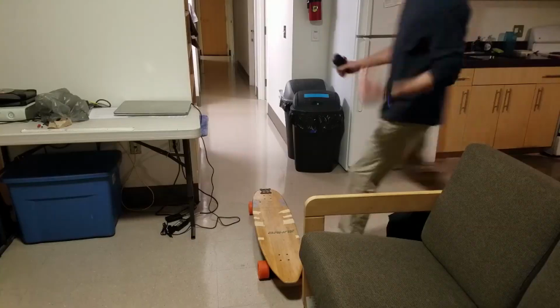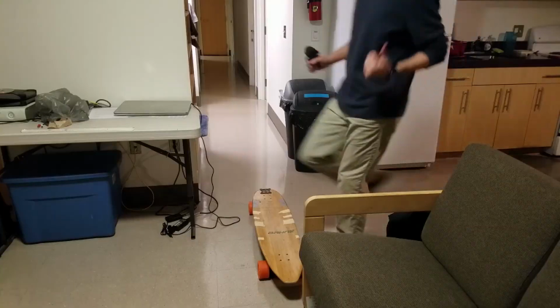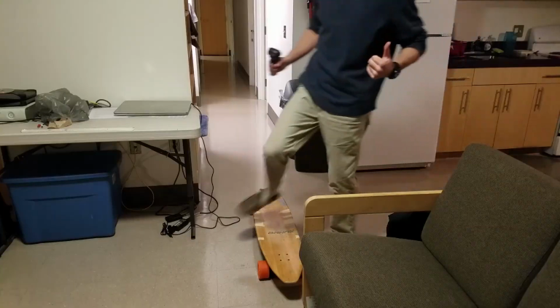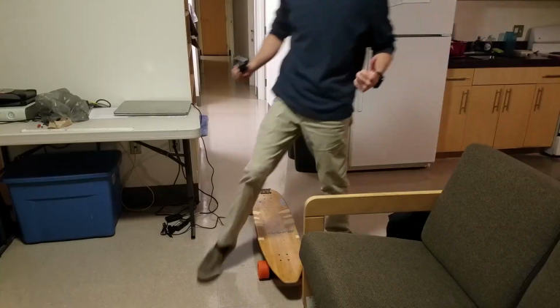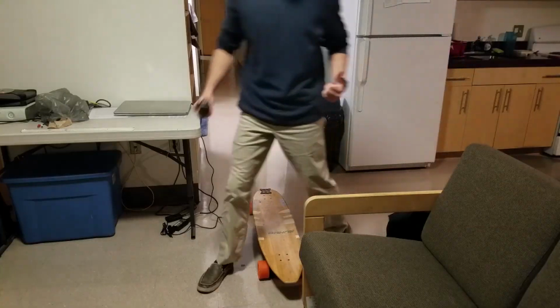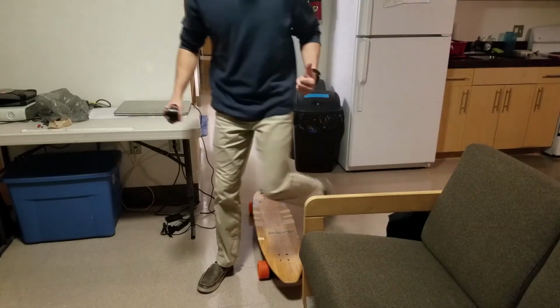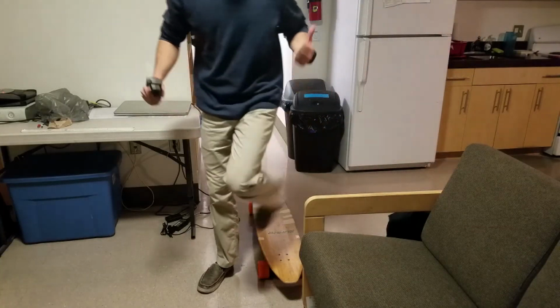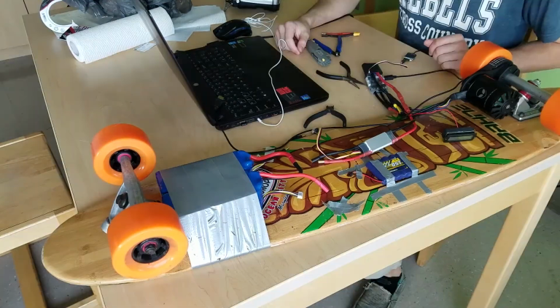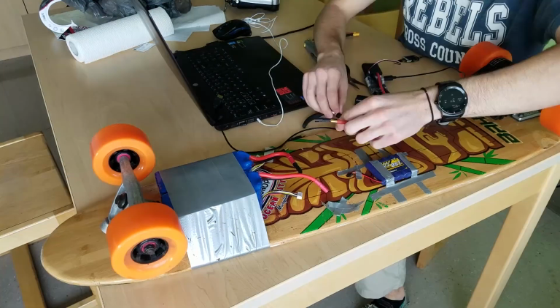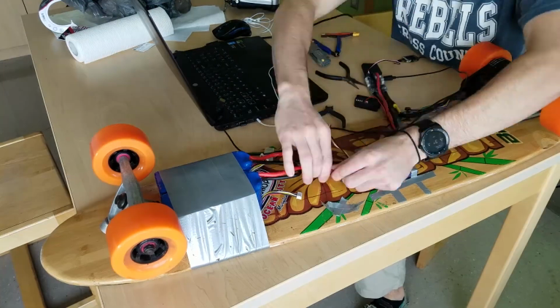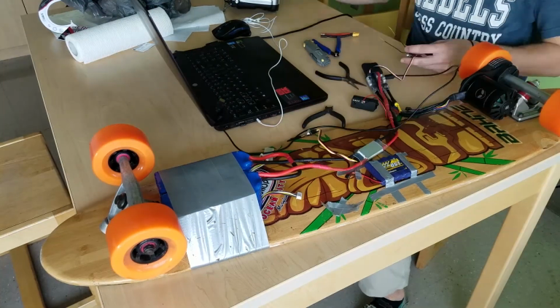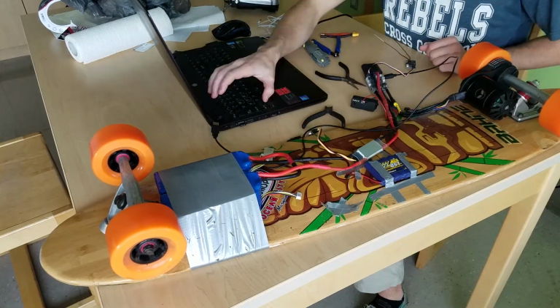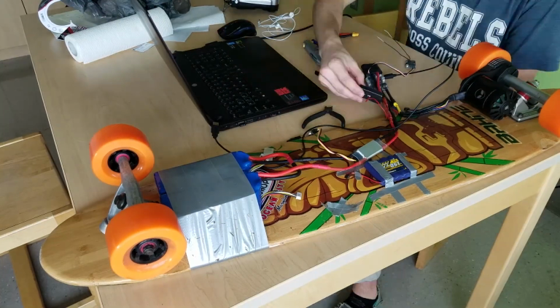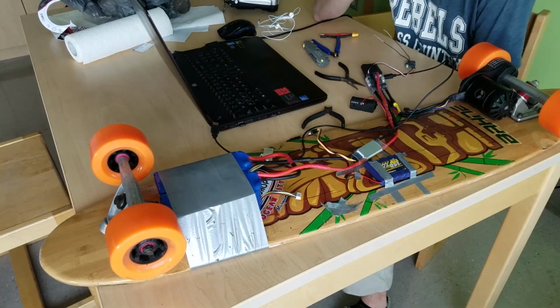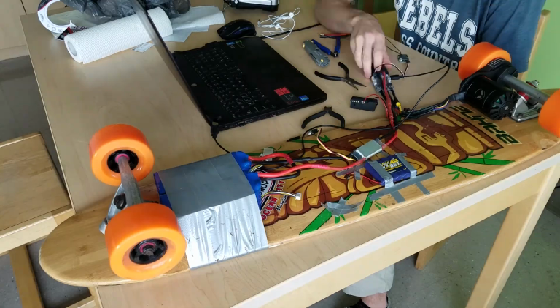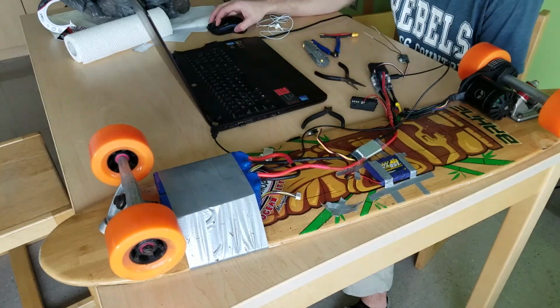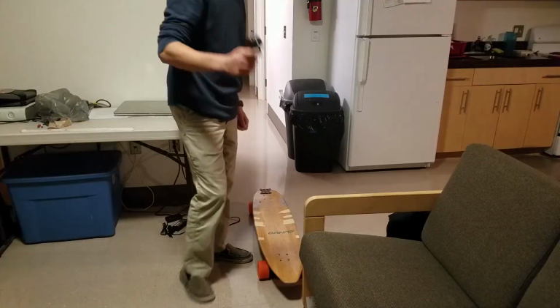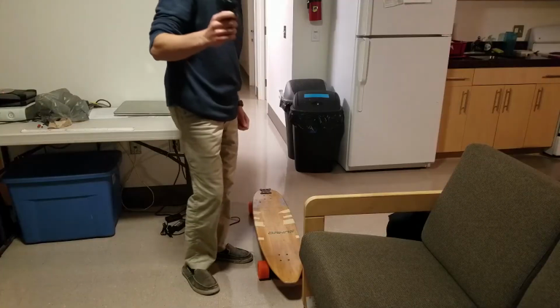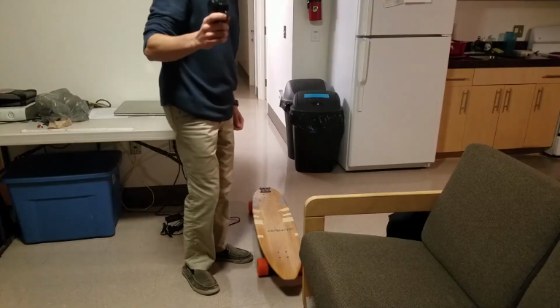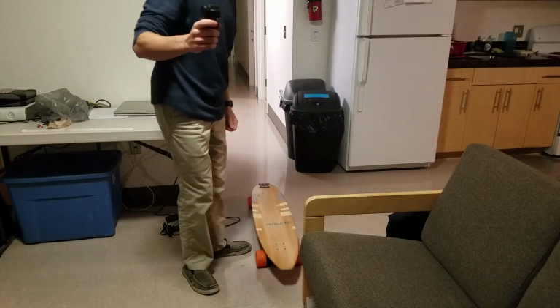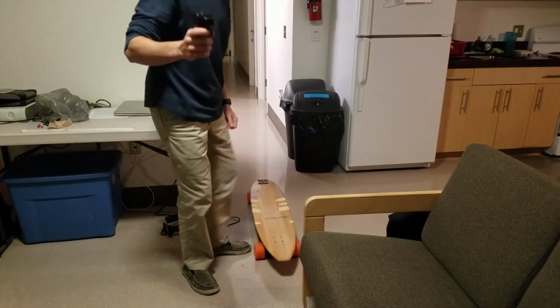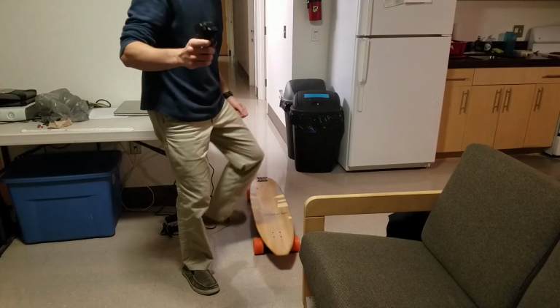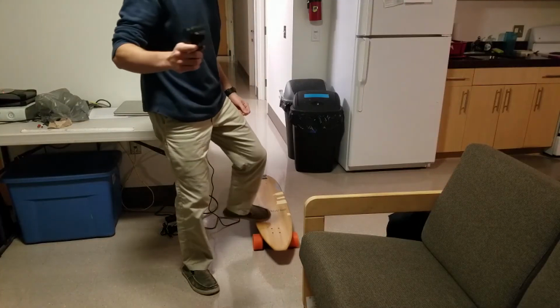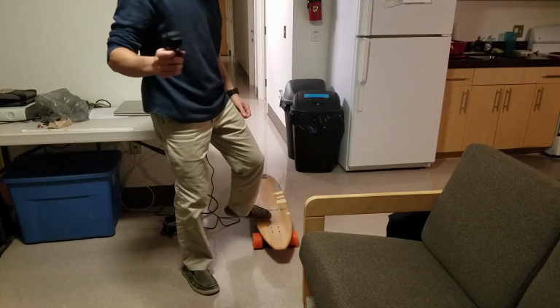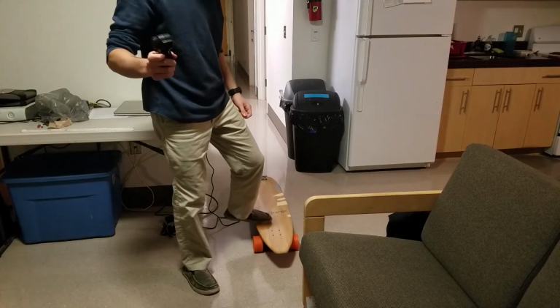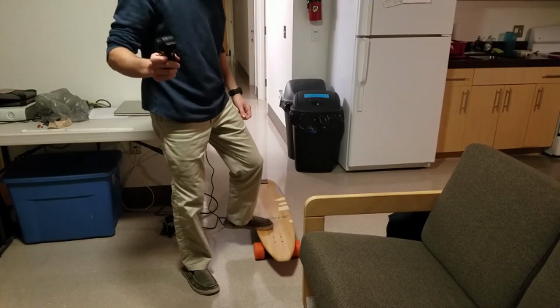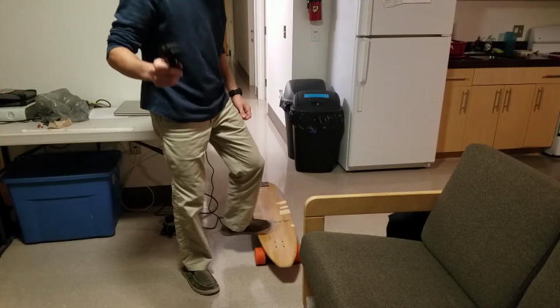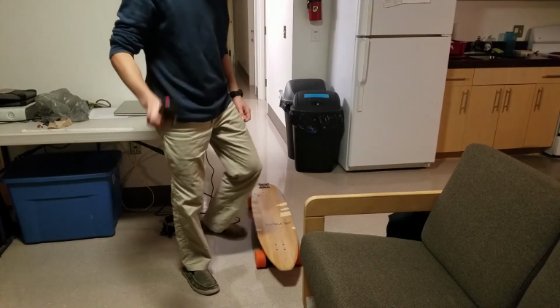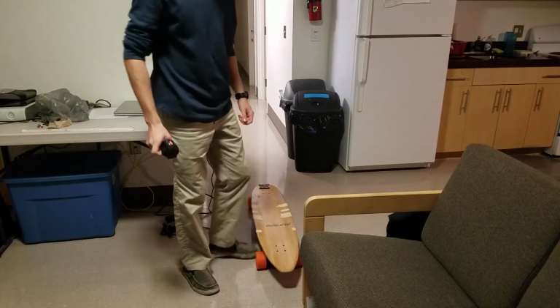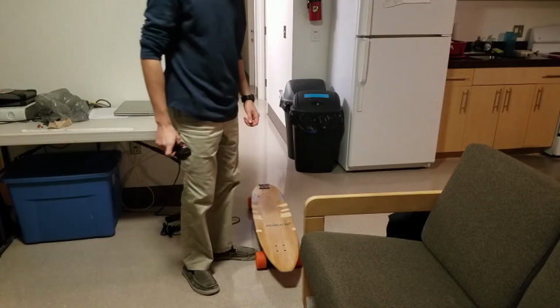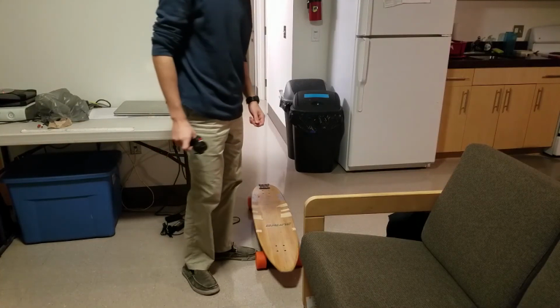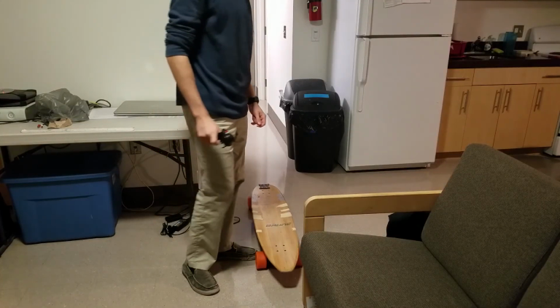Just finished wiring everything up, just finished programming the whole entire thing. It works. Let's see how it rides.